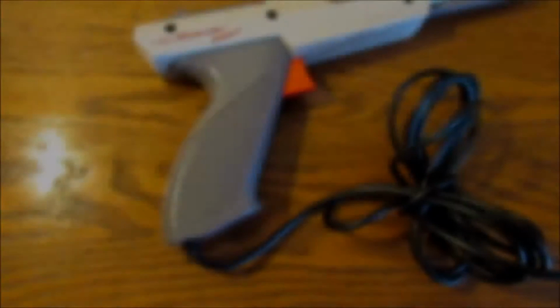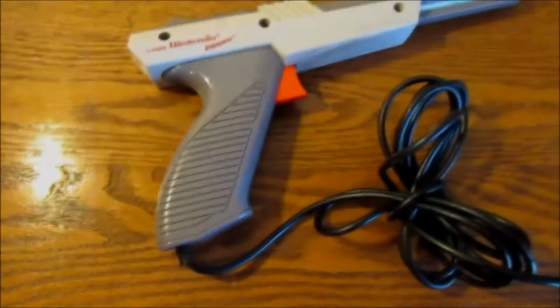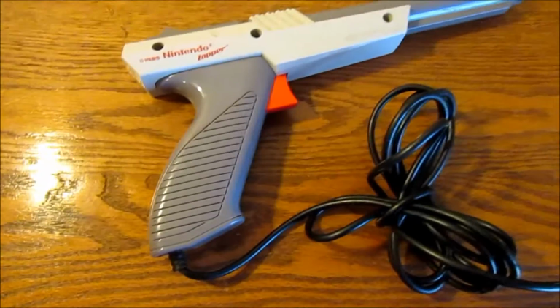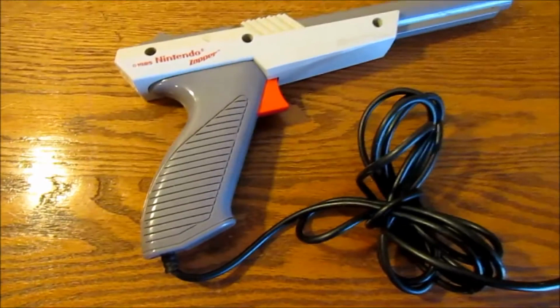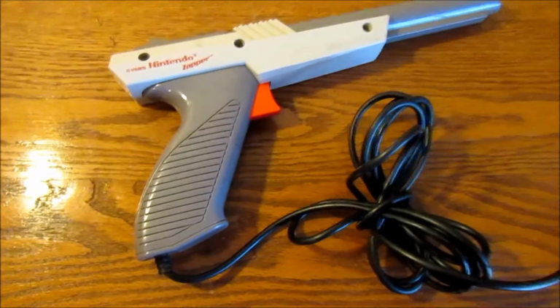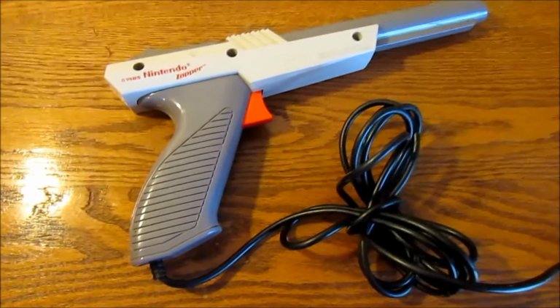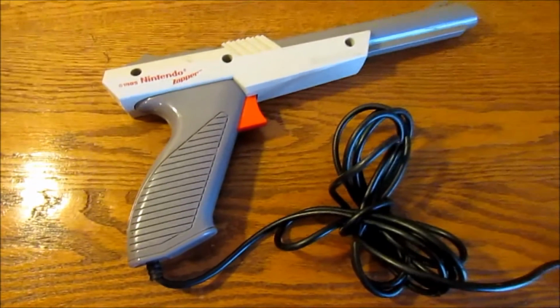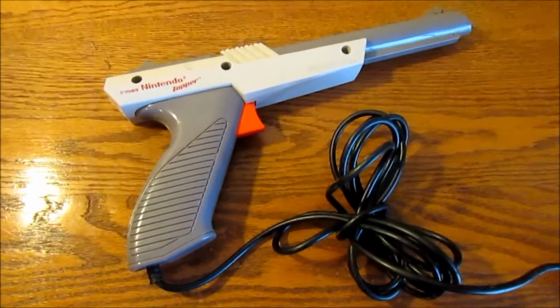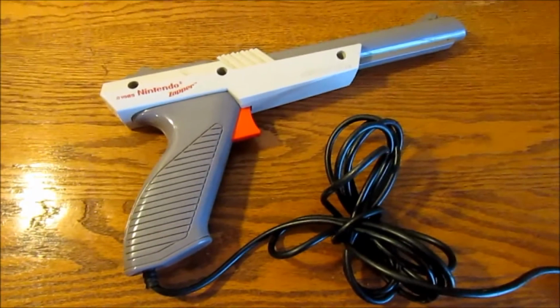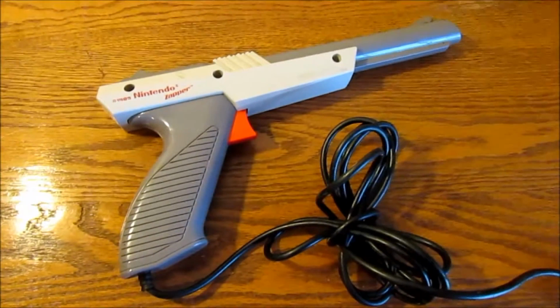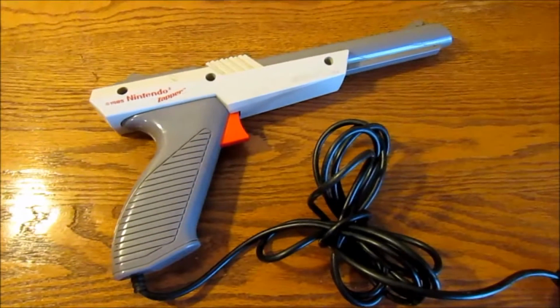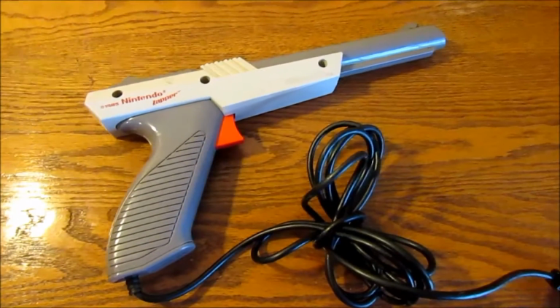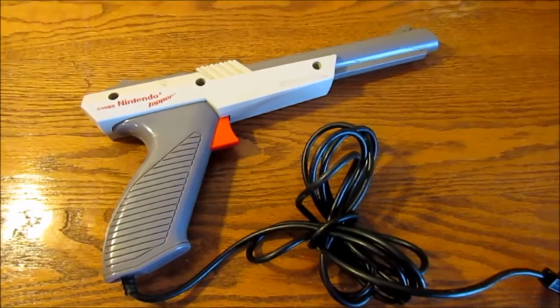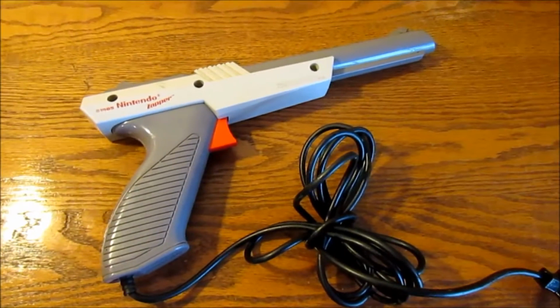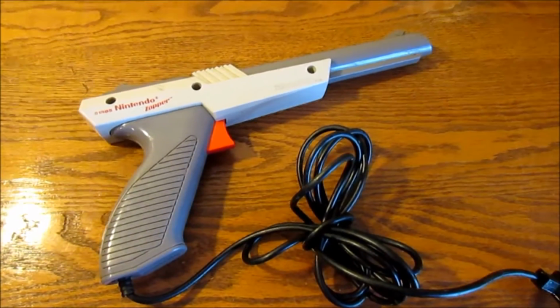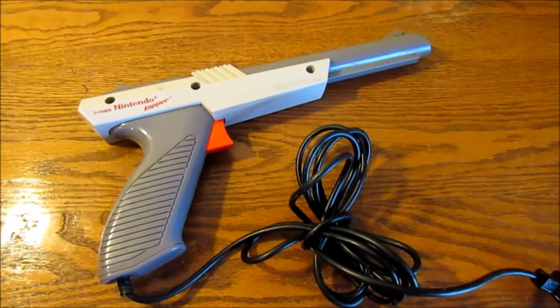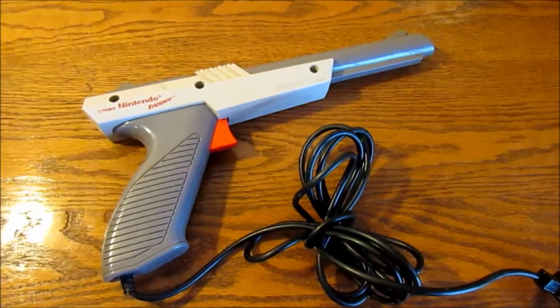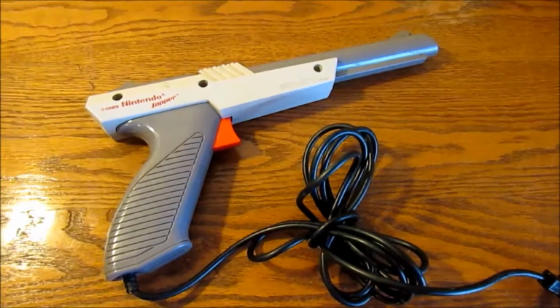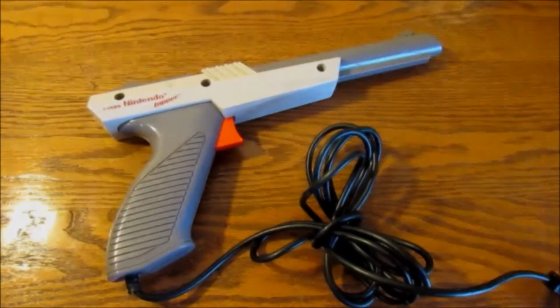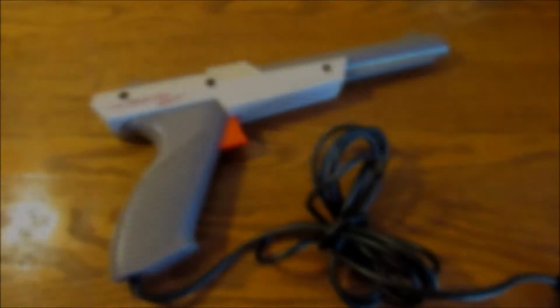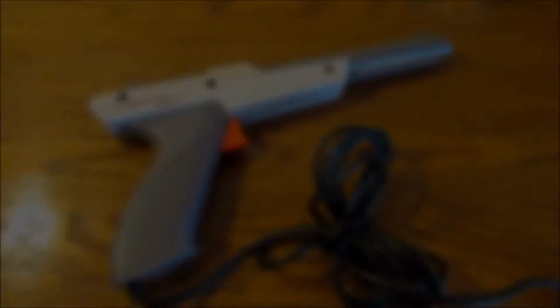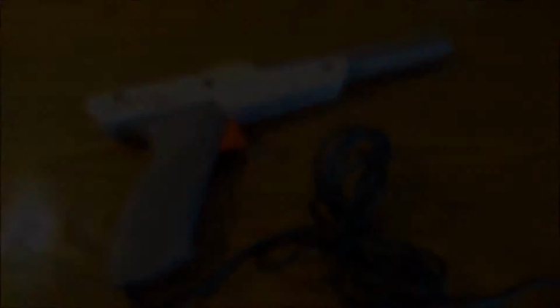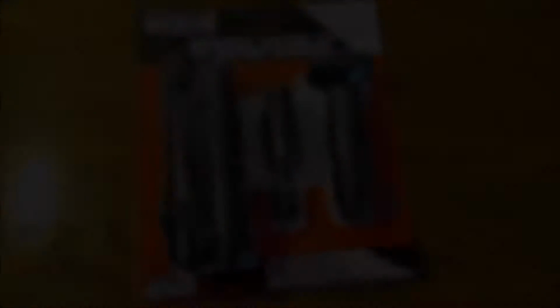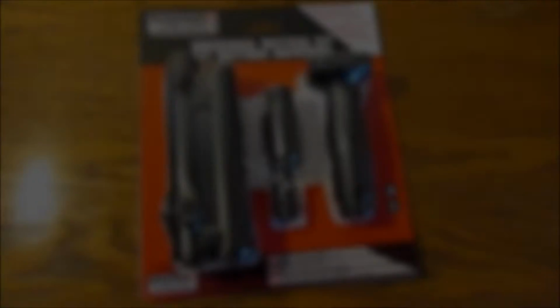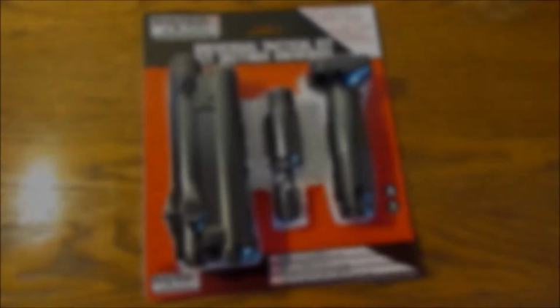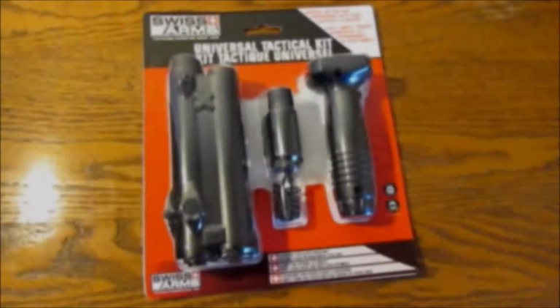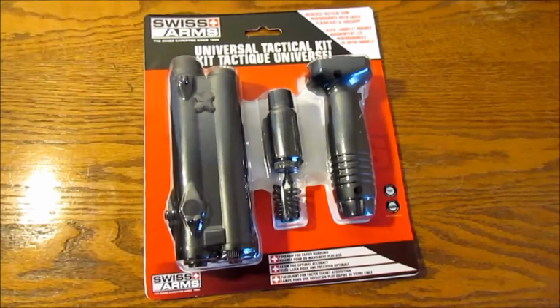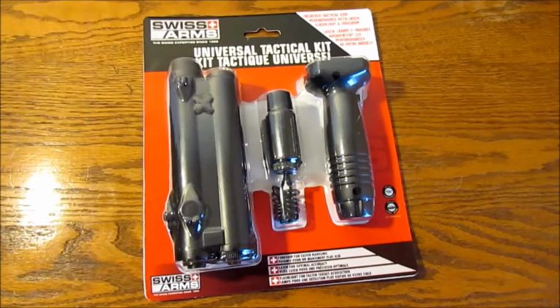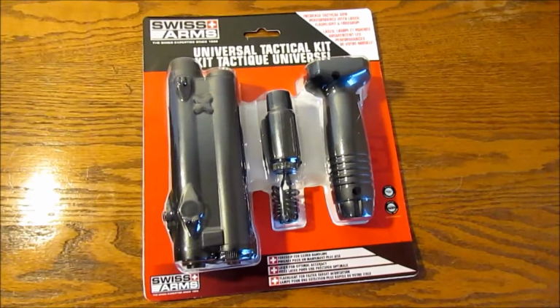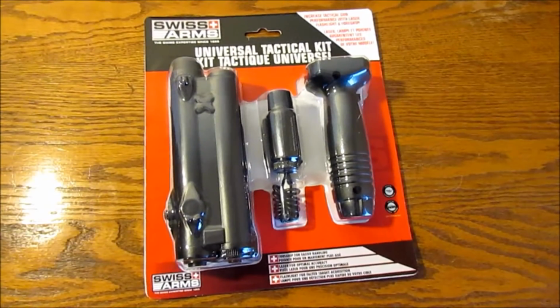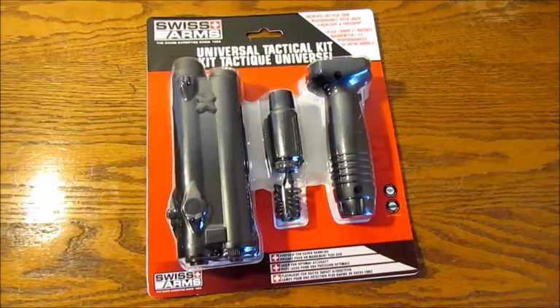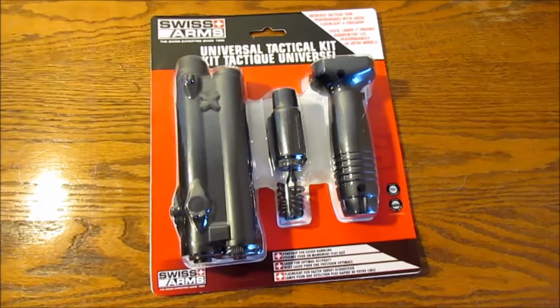You'll need an old Nintendo Zapper and a cheap laser sight.